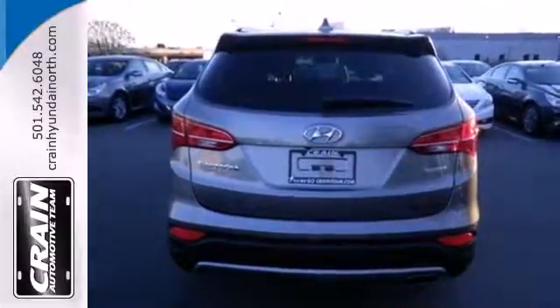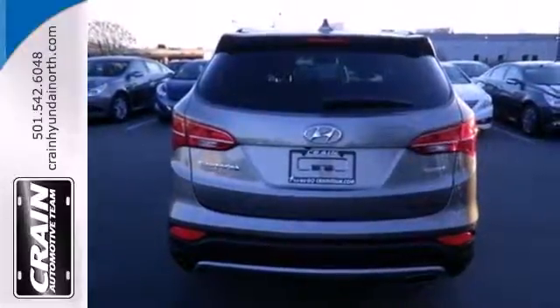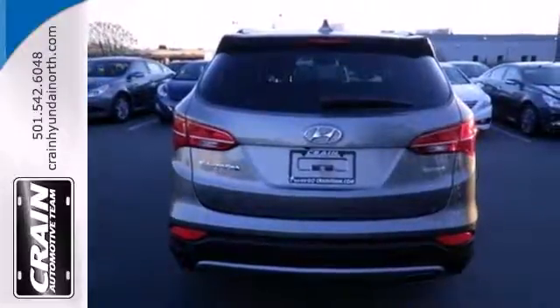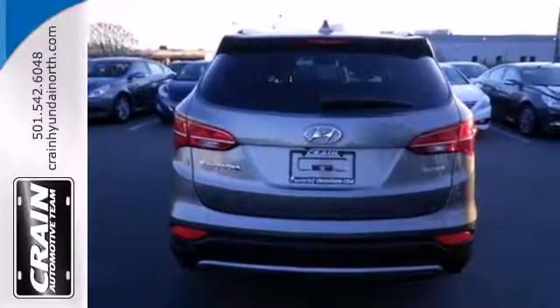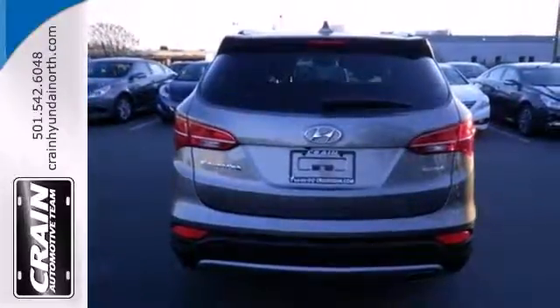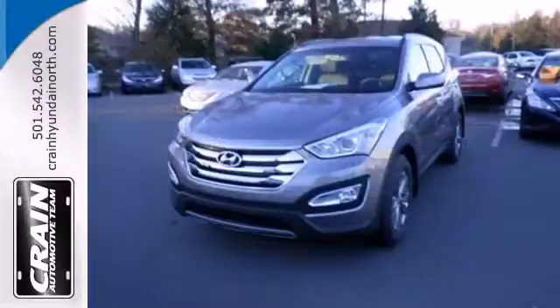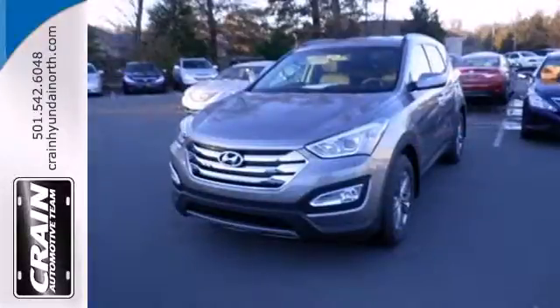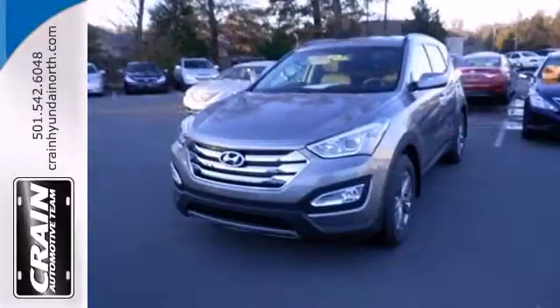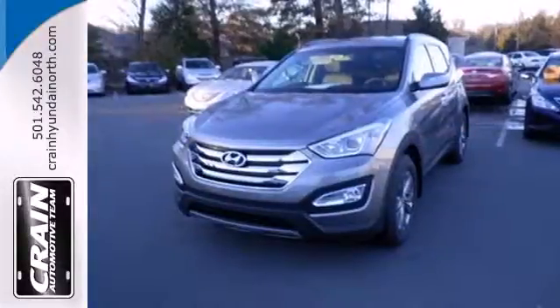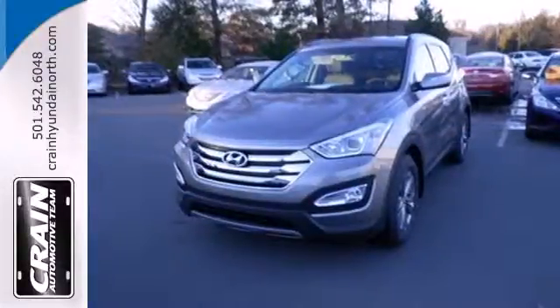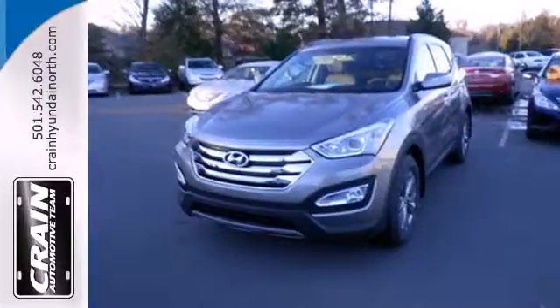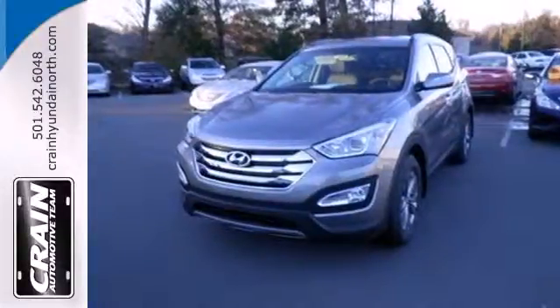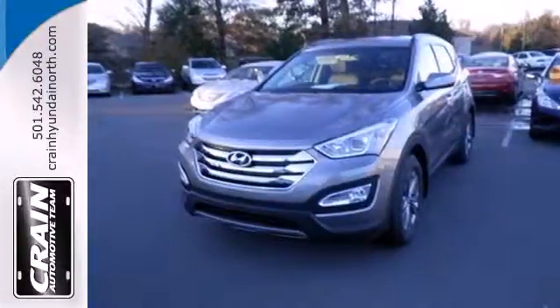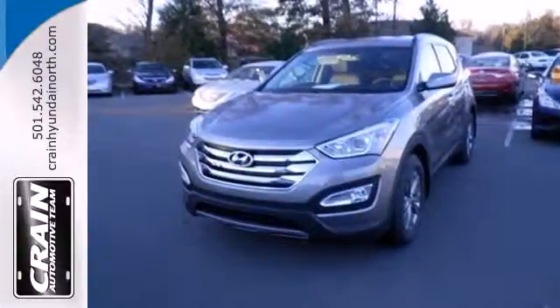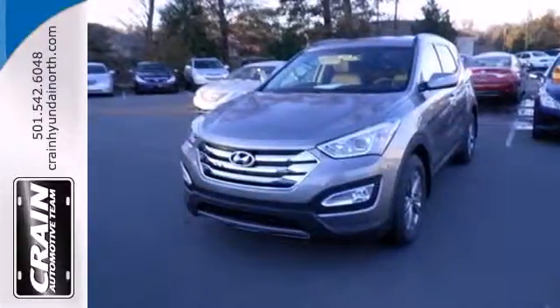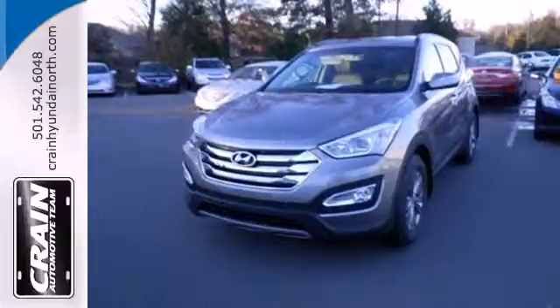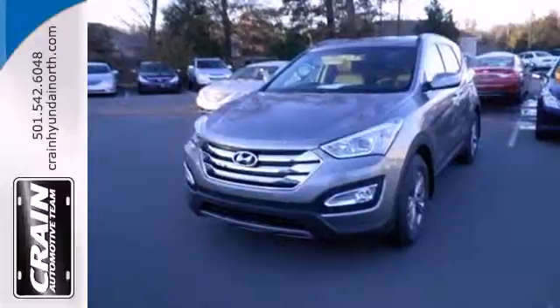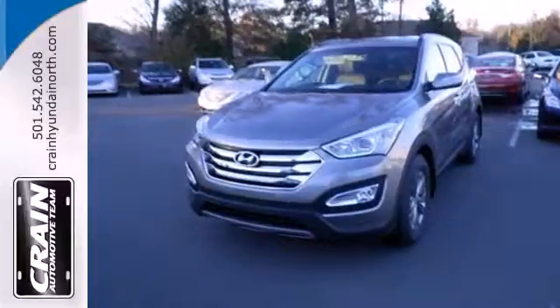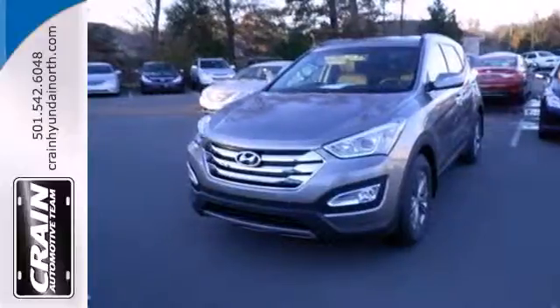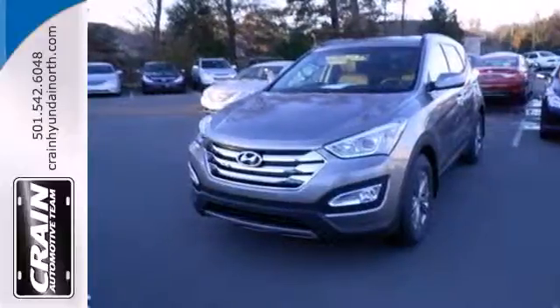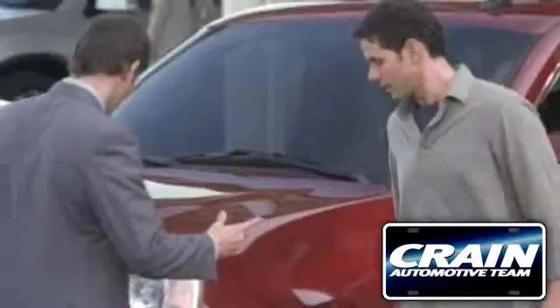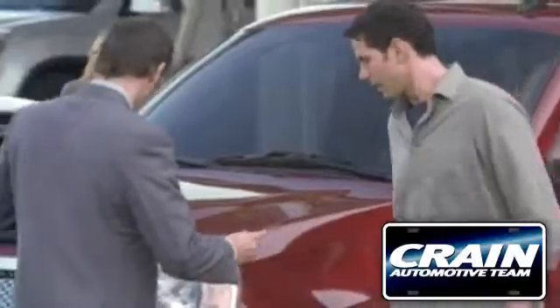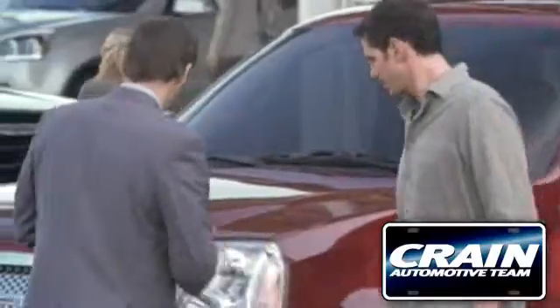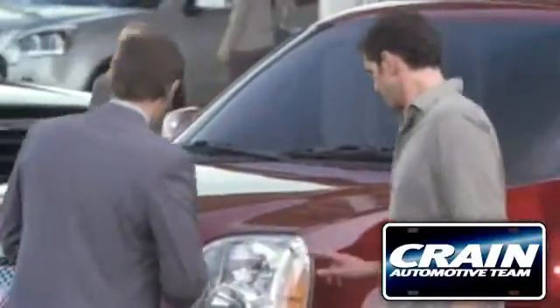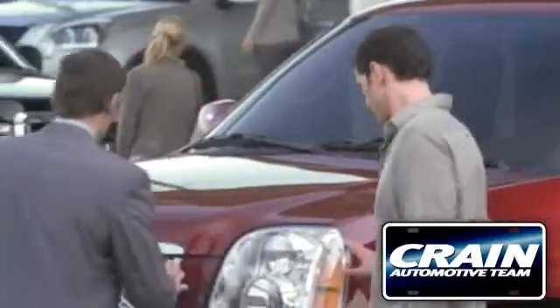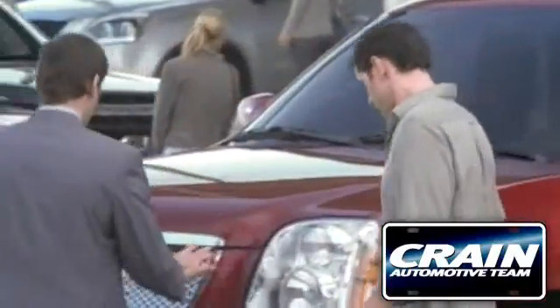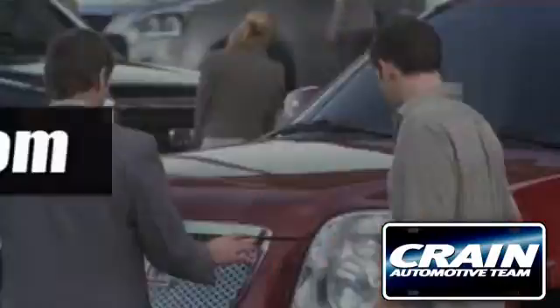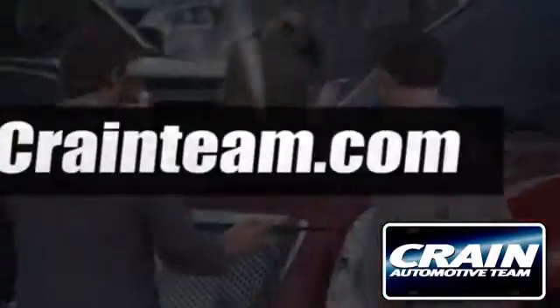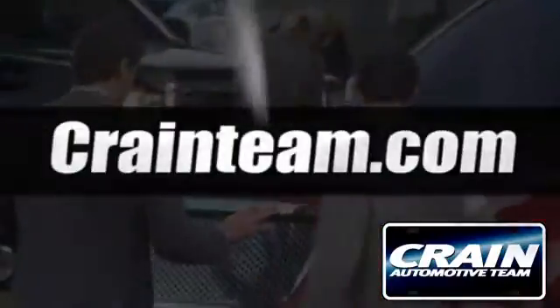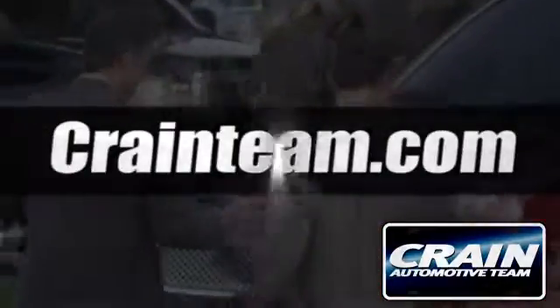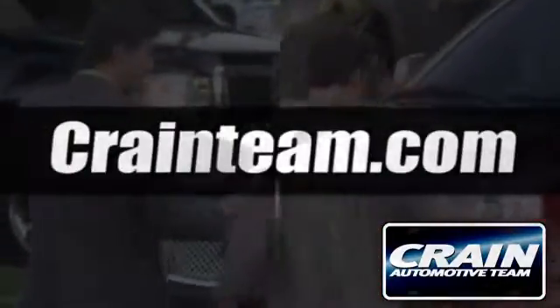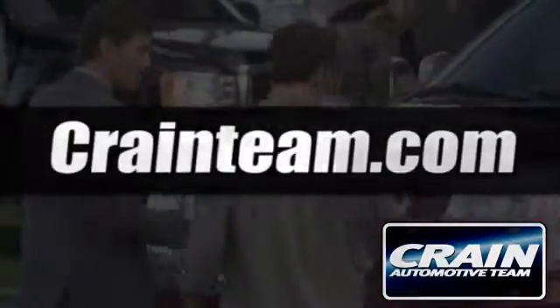Cruise in today and look at this versatile Santa Fe Sport. Visit us anytime at Craneteam.com.